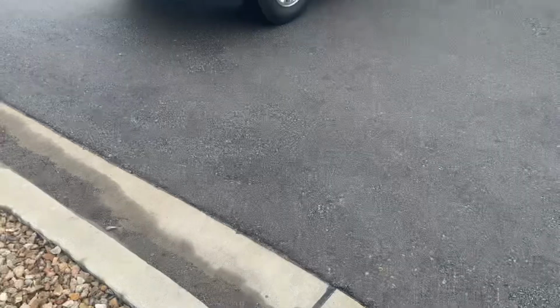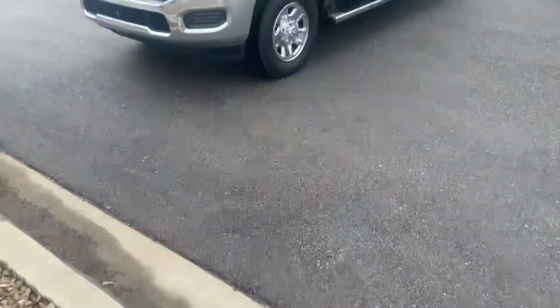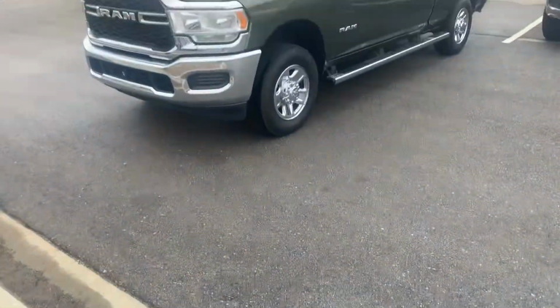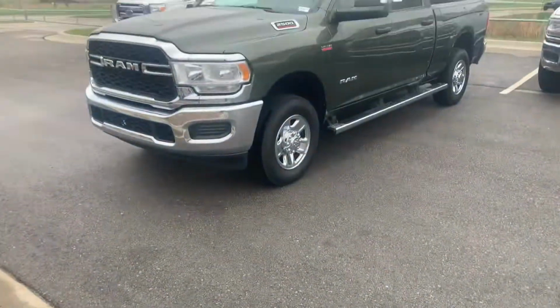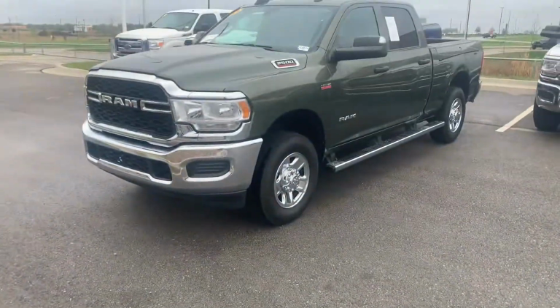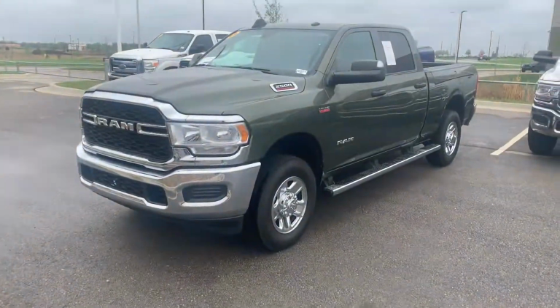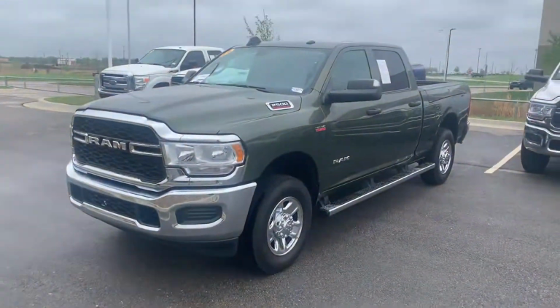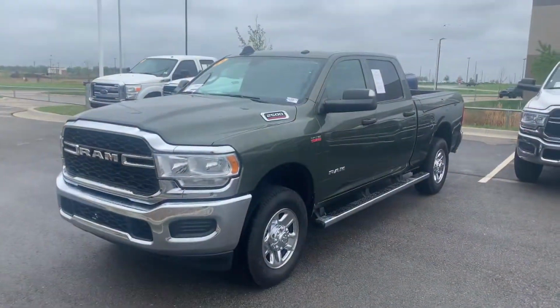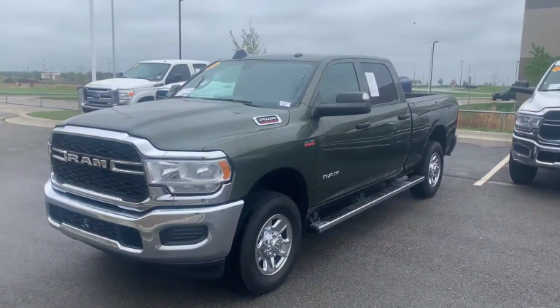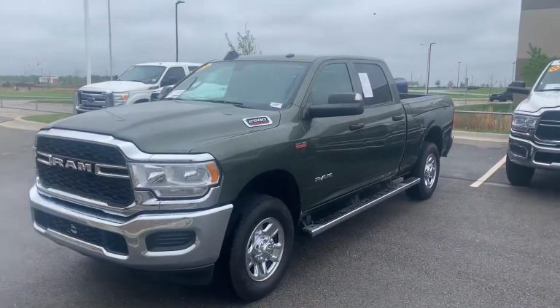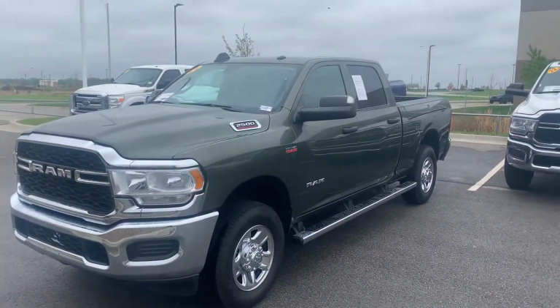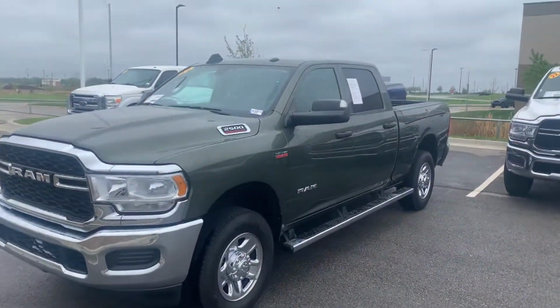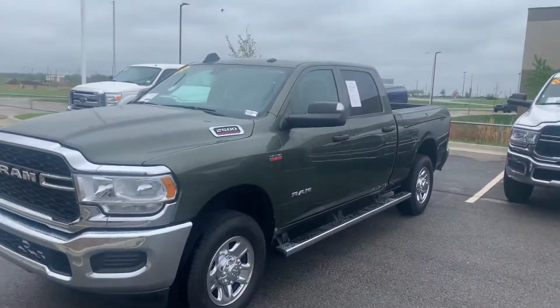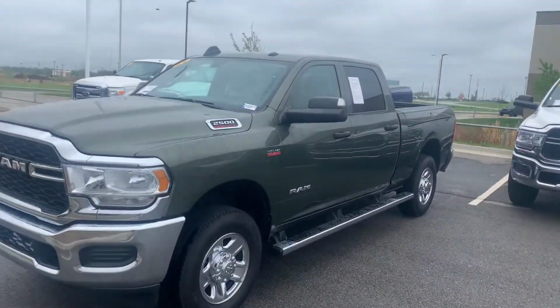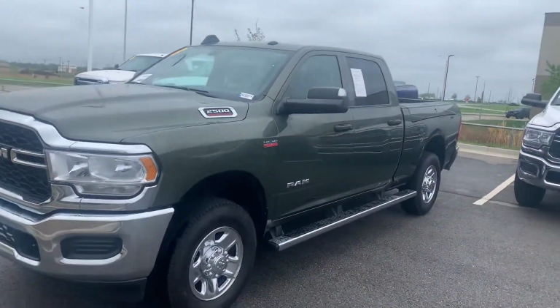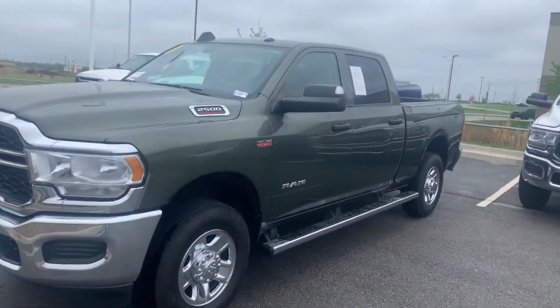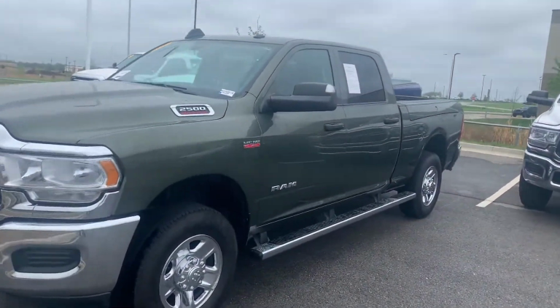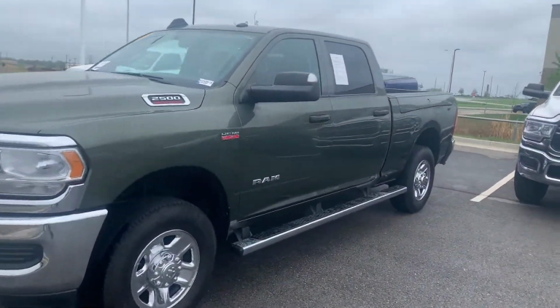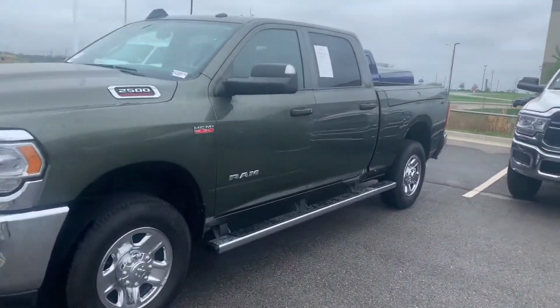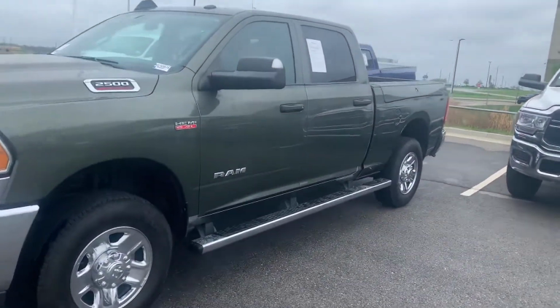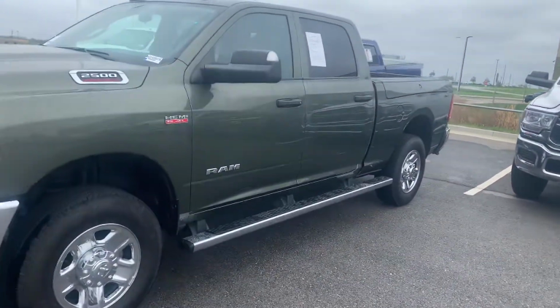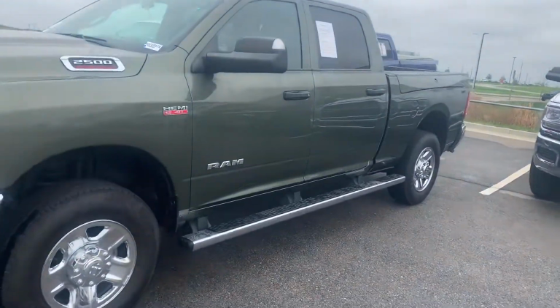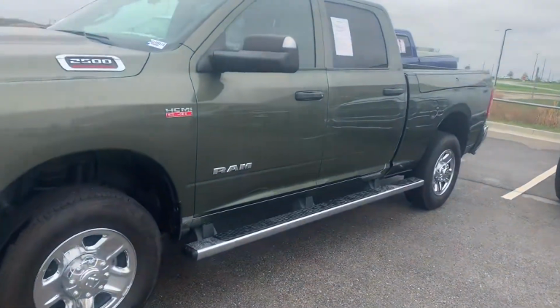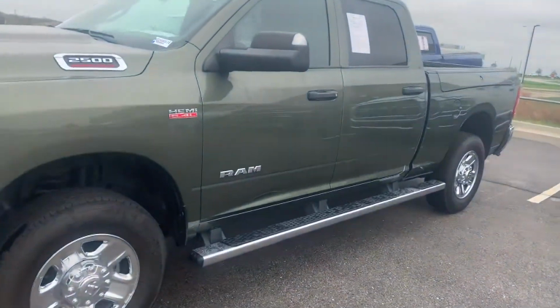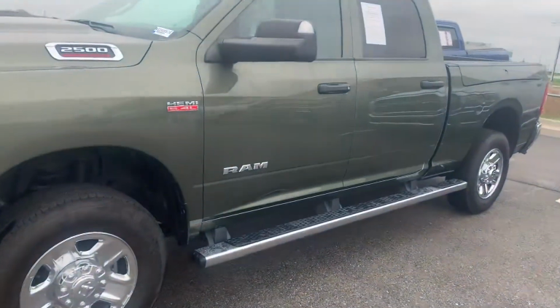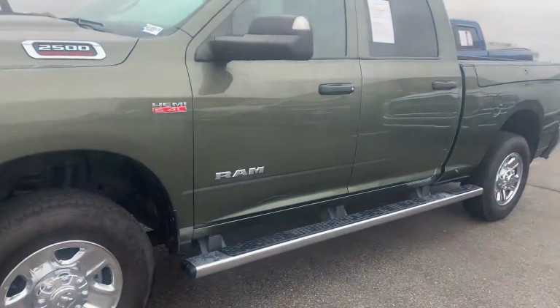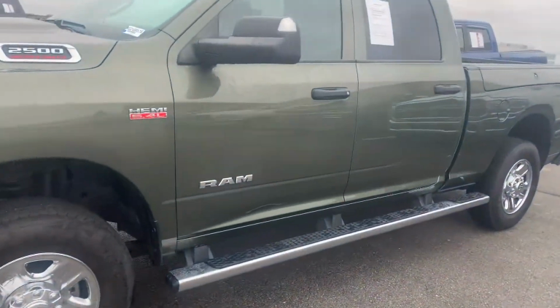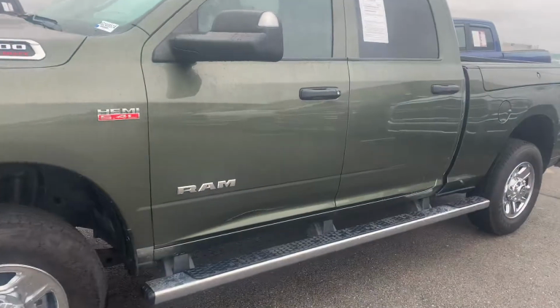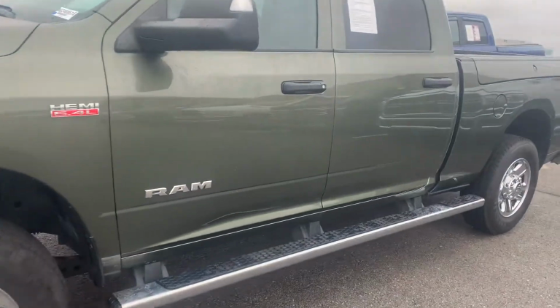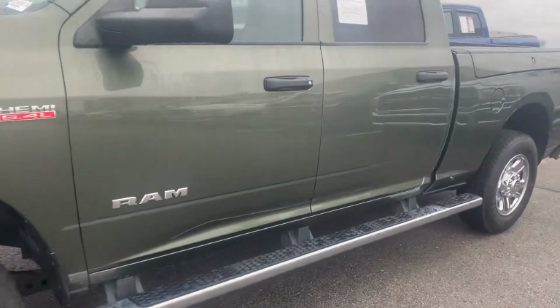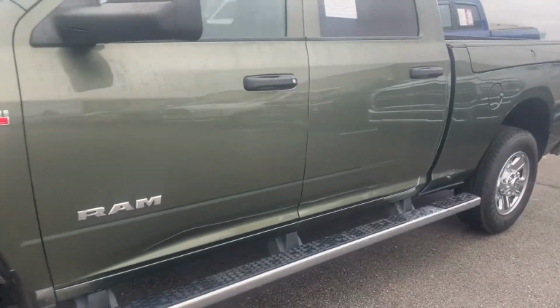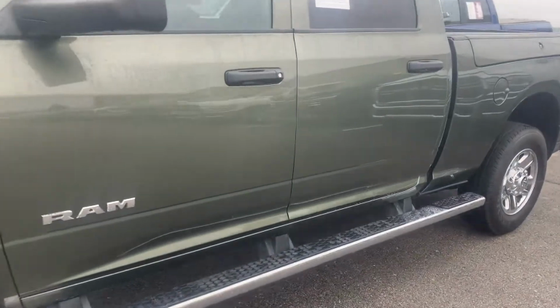What's going on guys, Colin with Victory. Check out this 2022 2500 Gasser Tradesman.